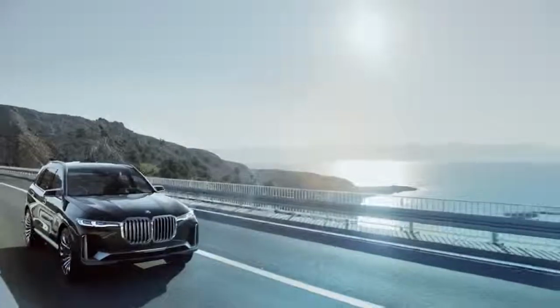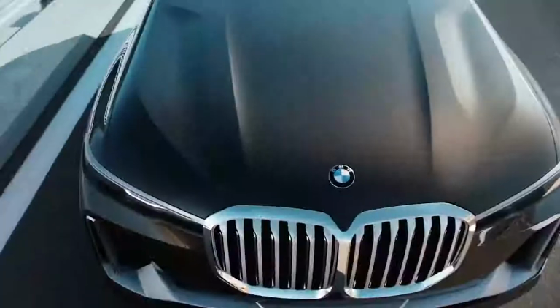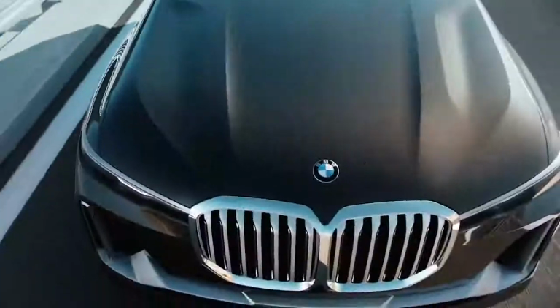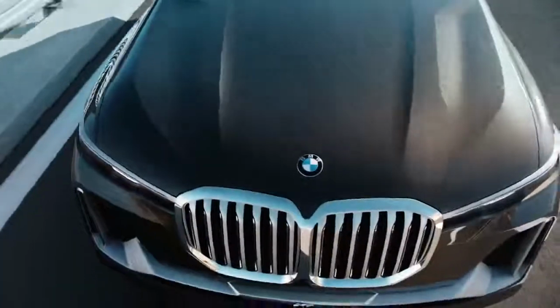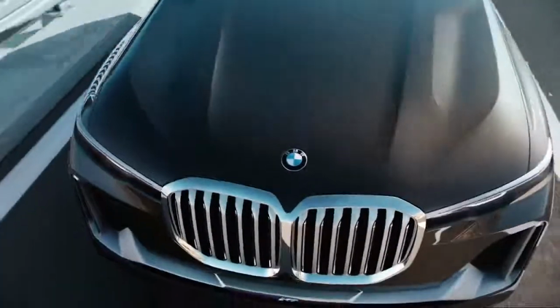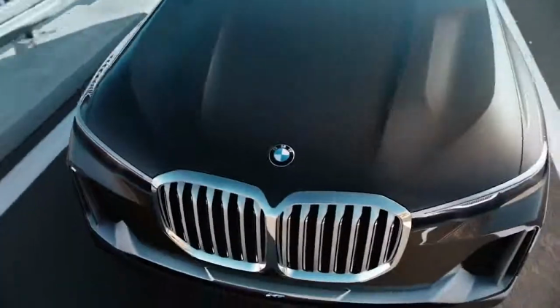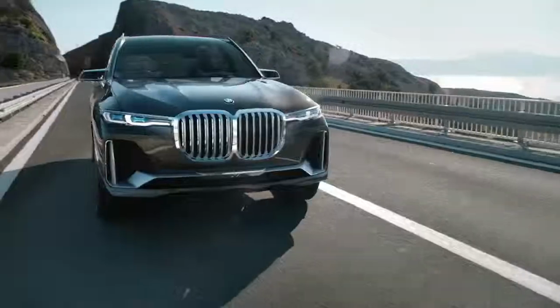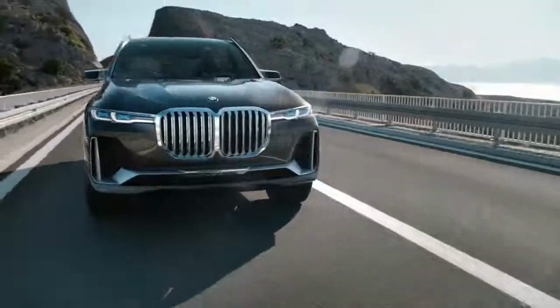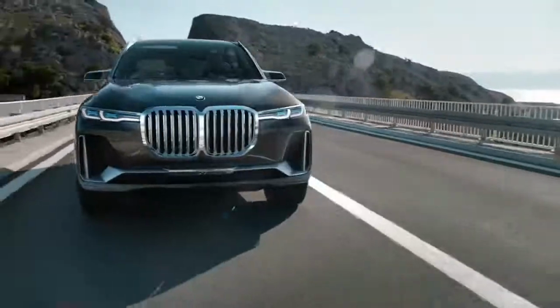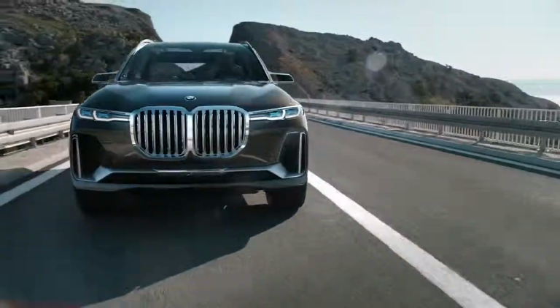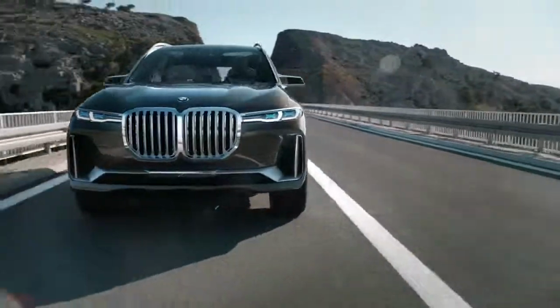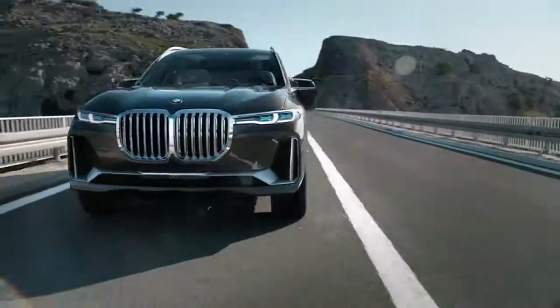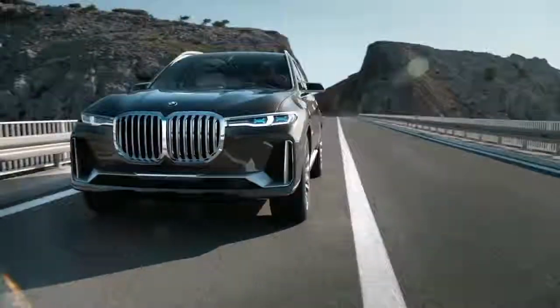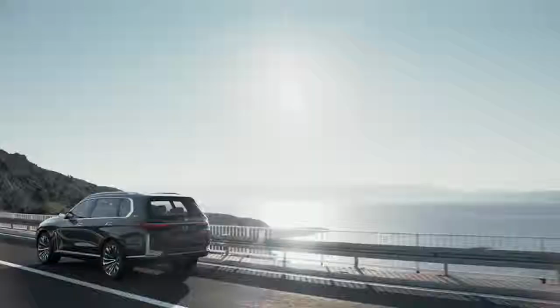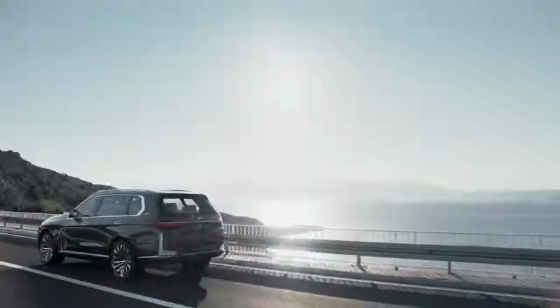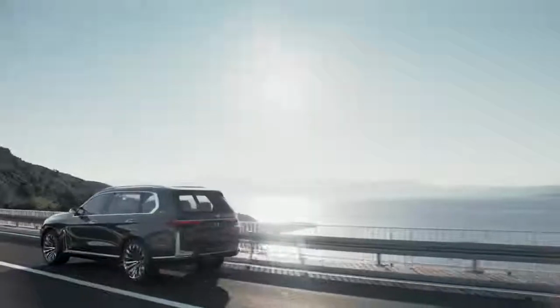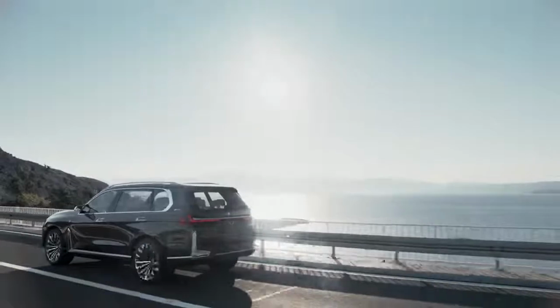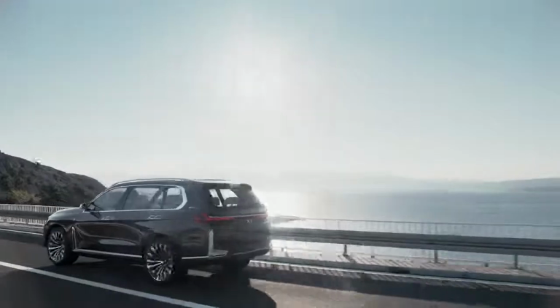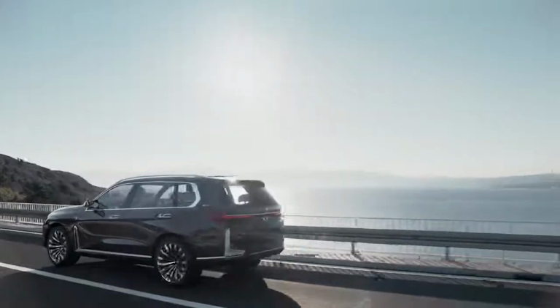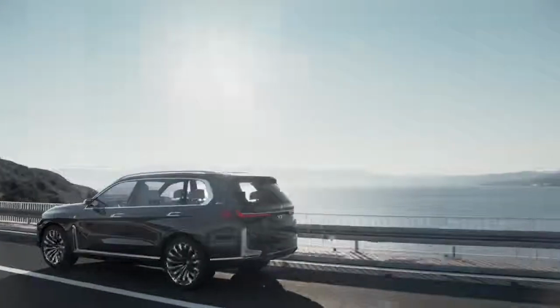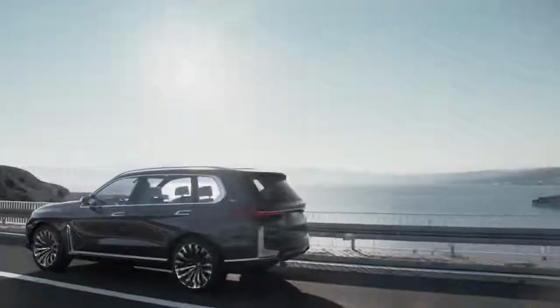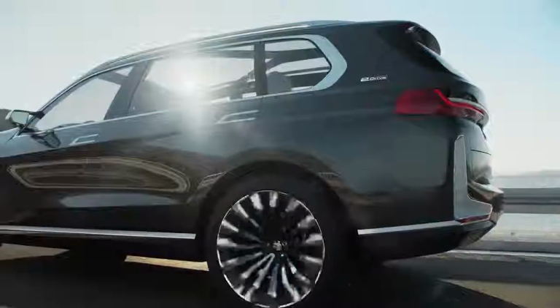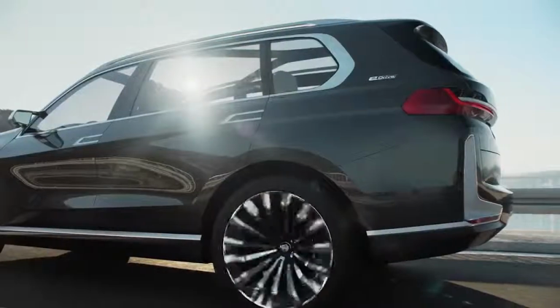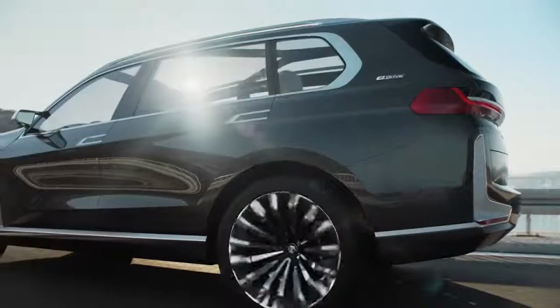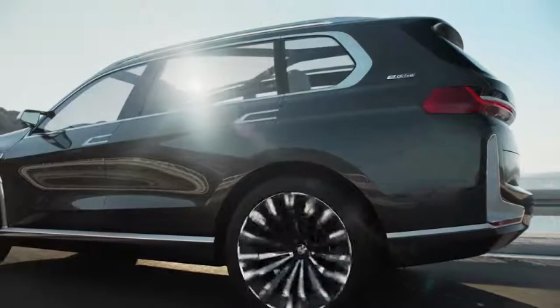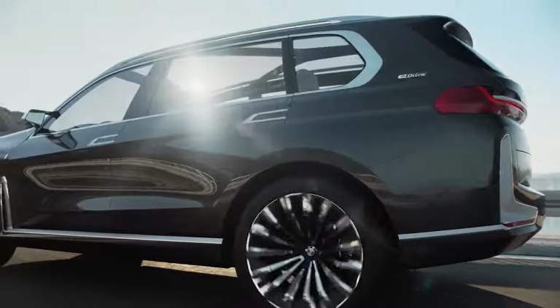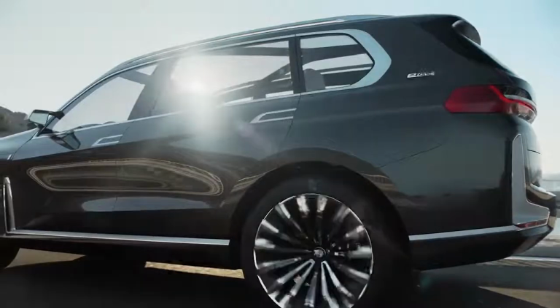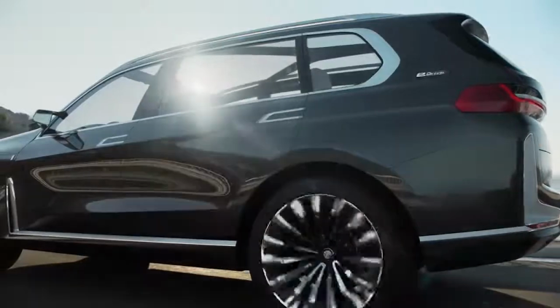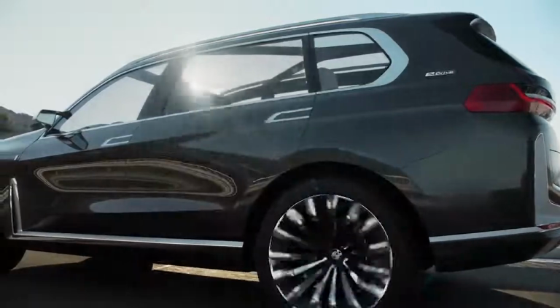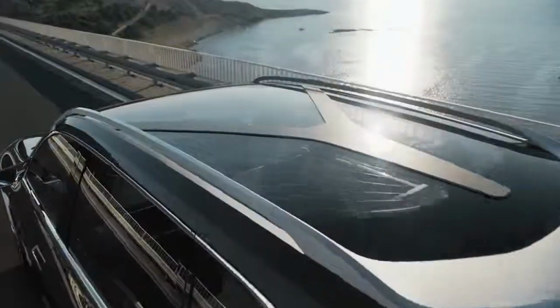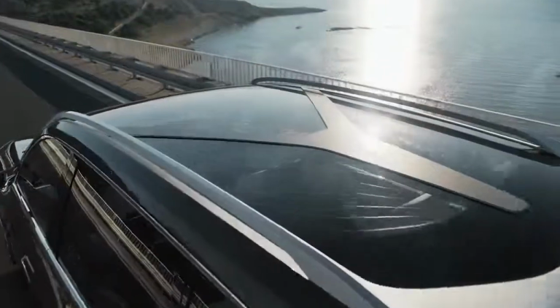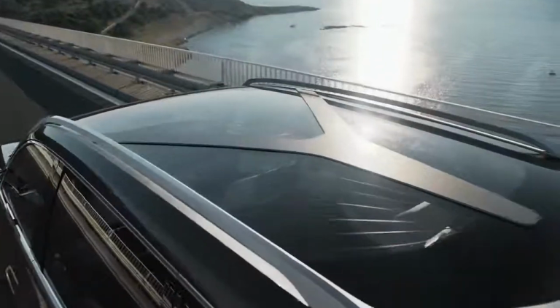So what will the first-ever BMW X7 look like? You will see it on the streets very soon — in 2018.